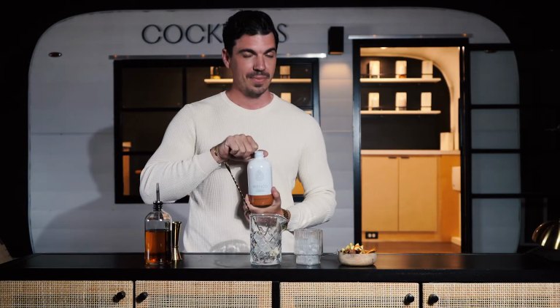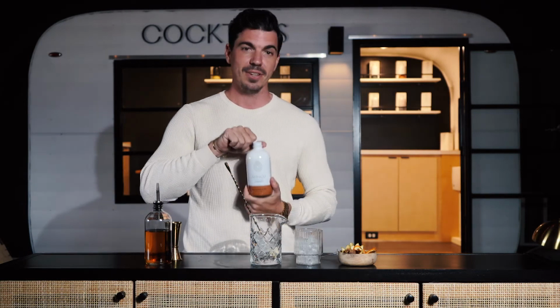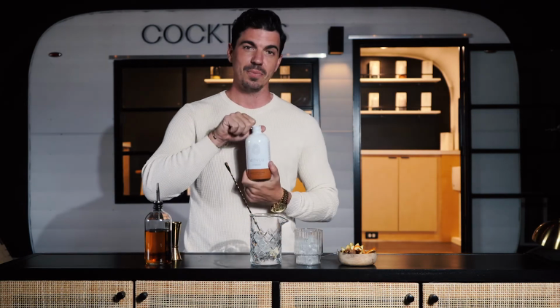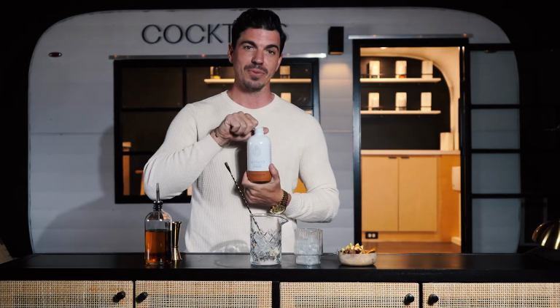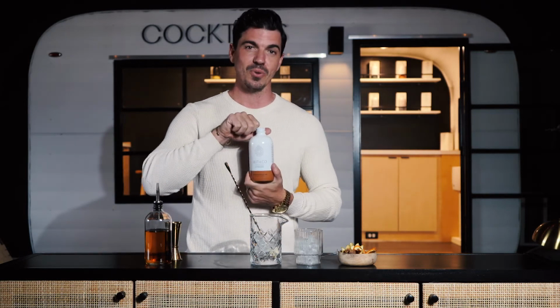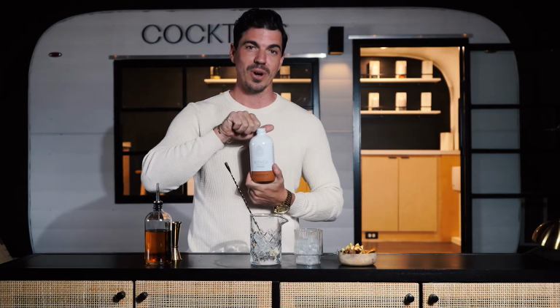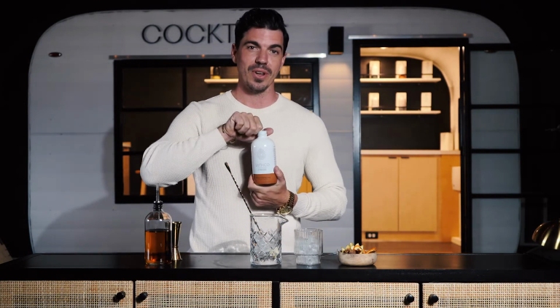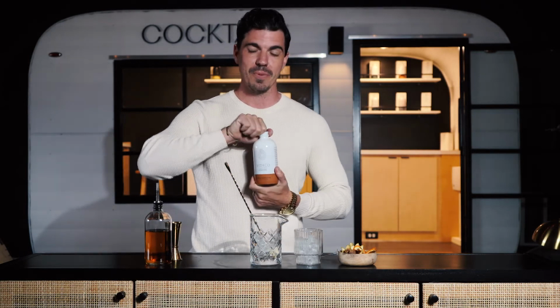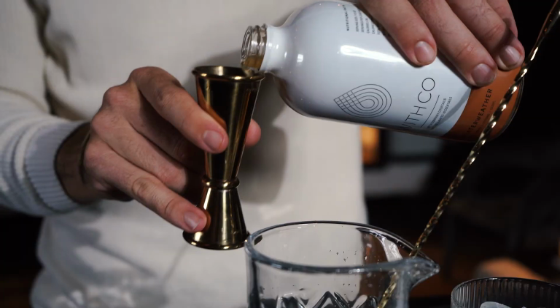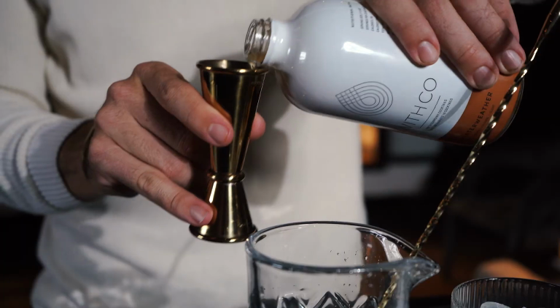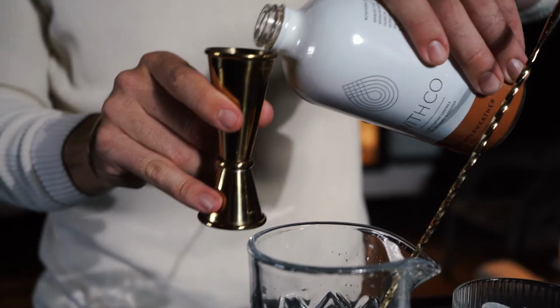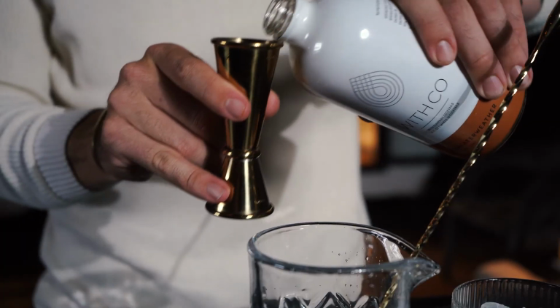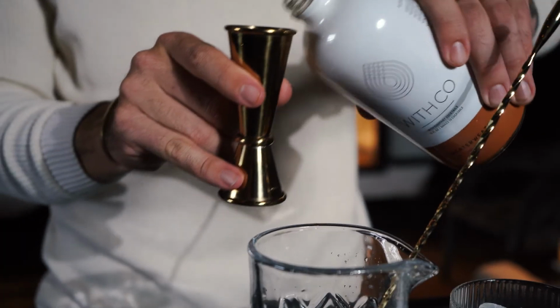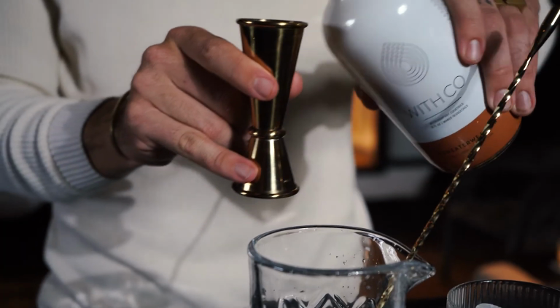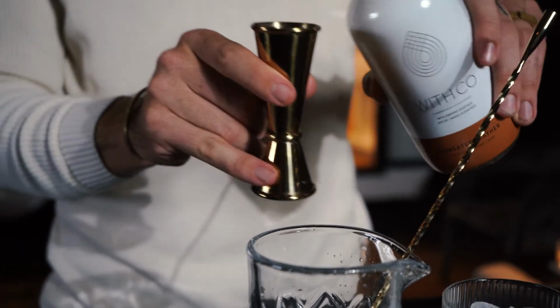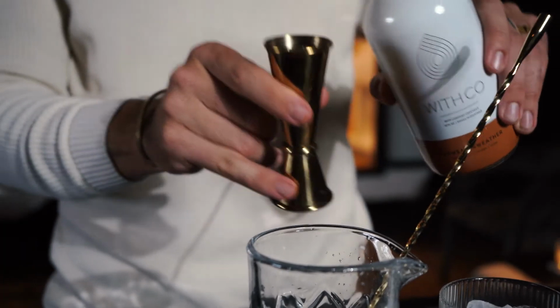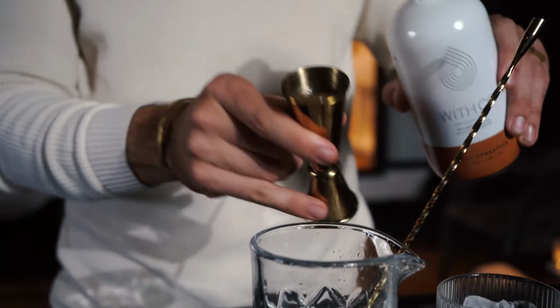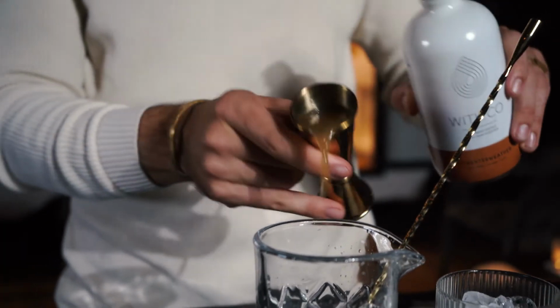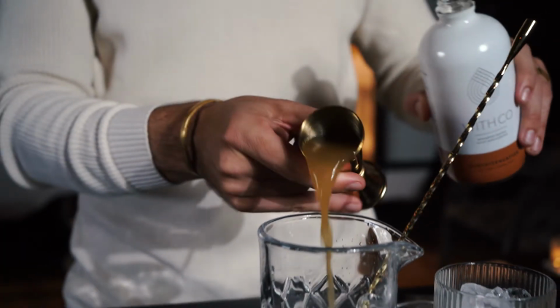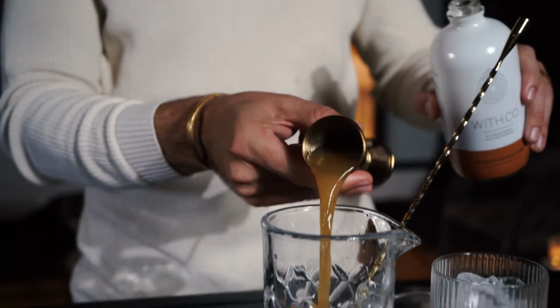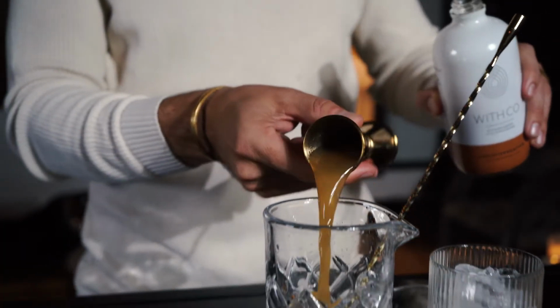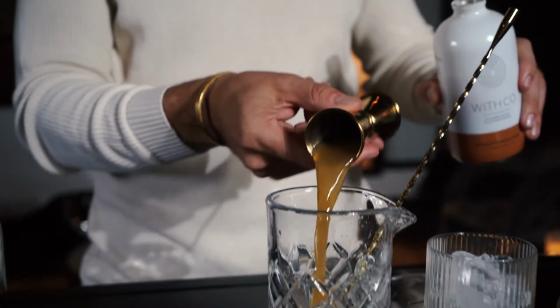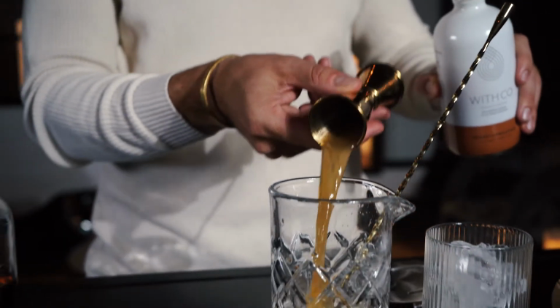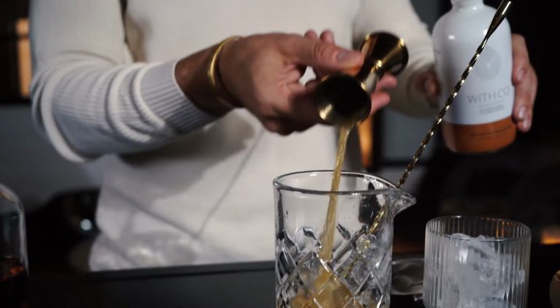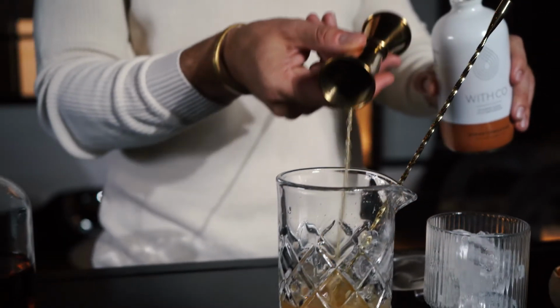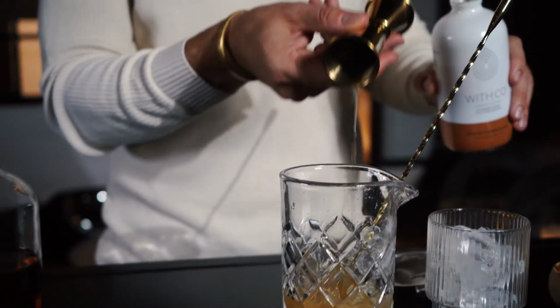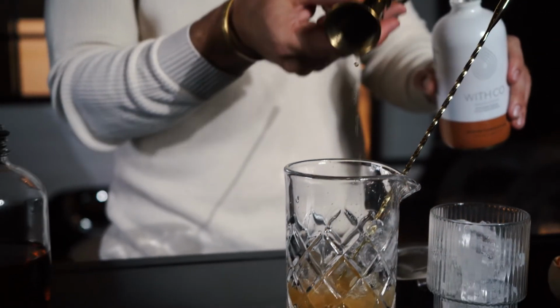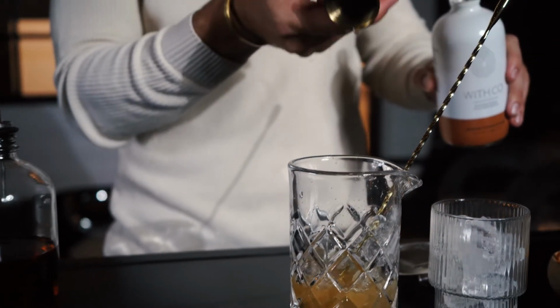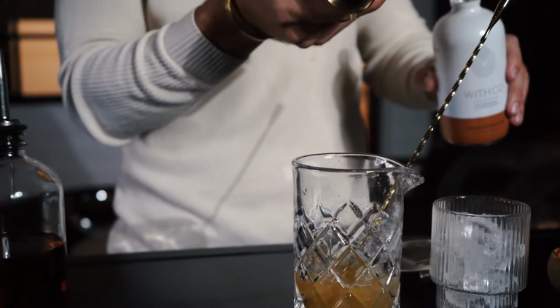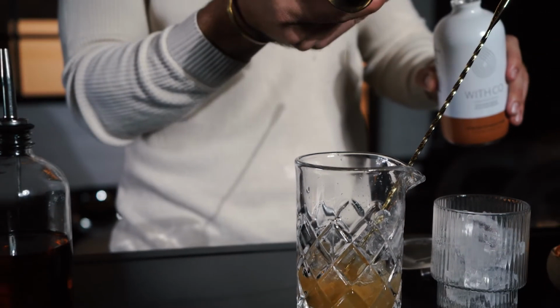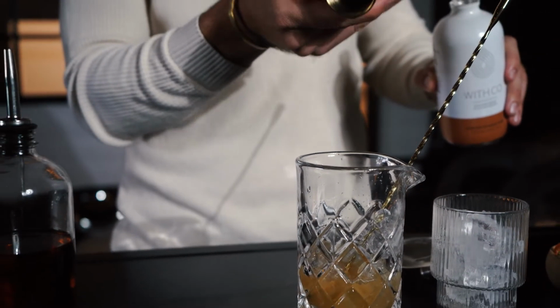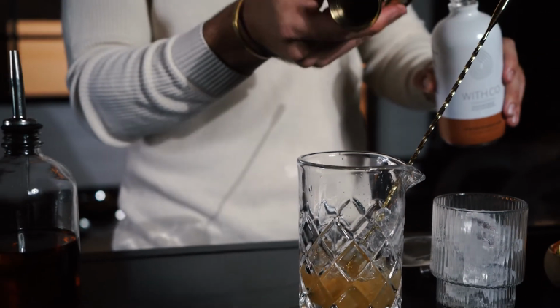Let's make some Sweater Weather. First, what you're going to do is pour an ounce and a half of mix over ice.